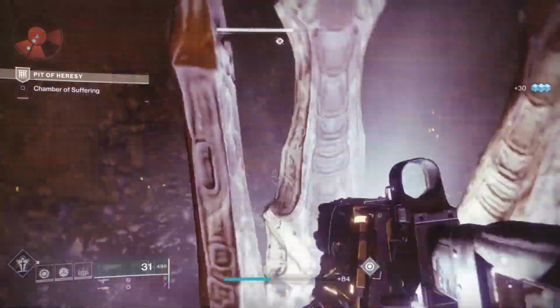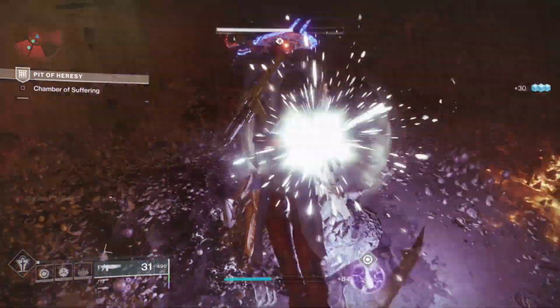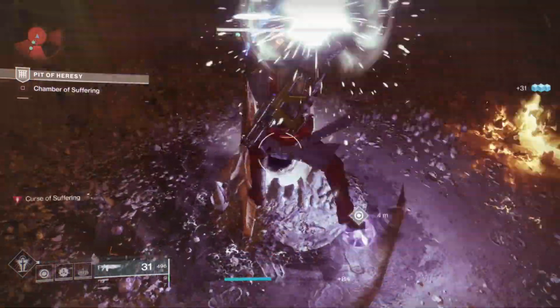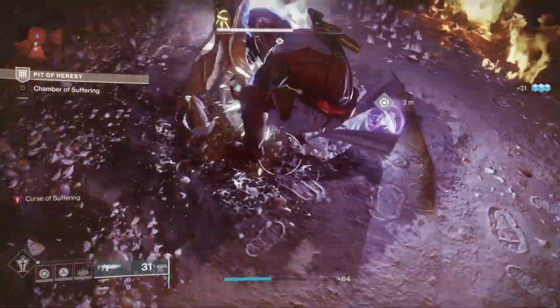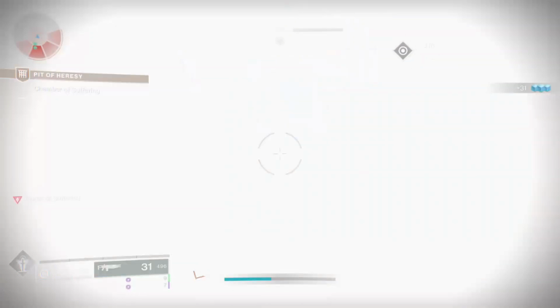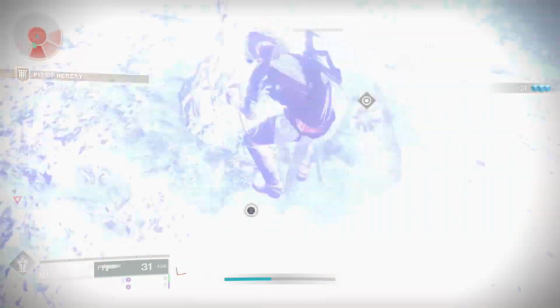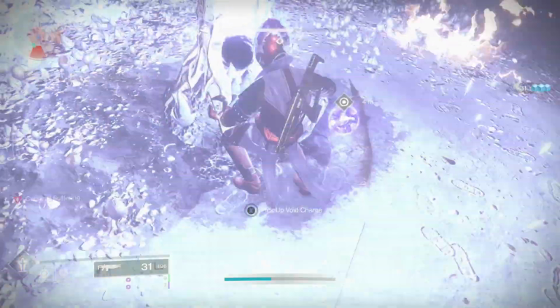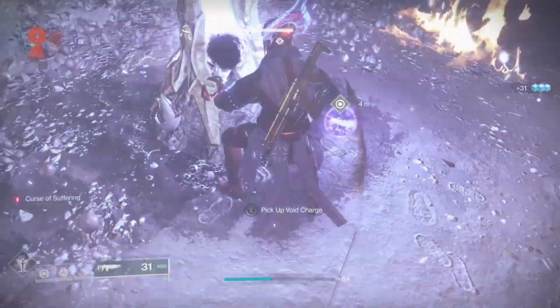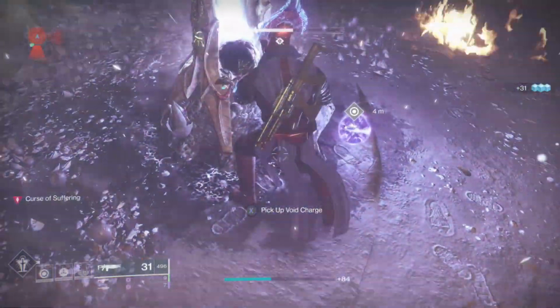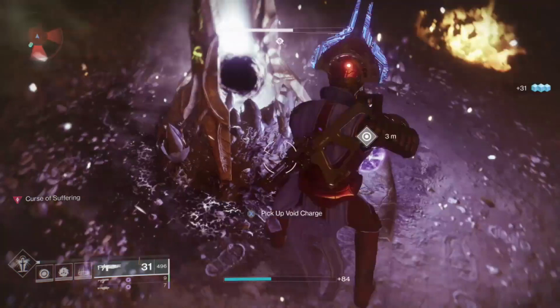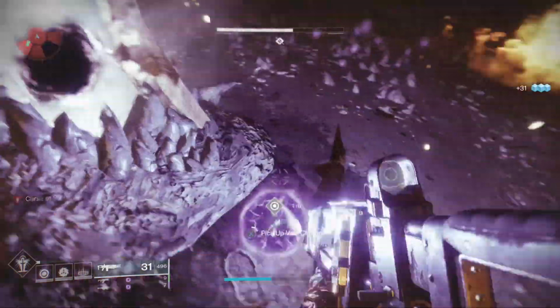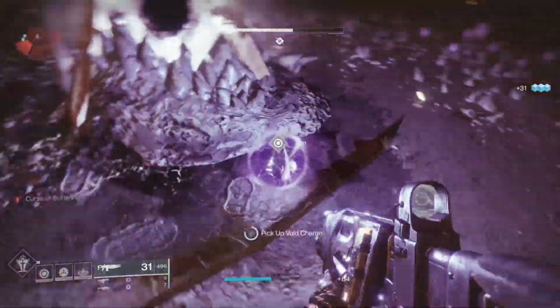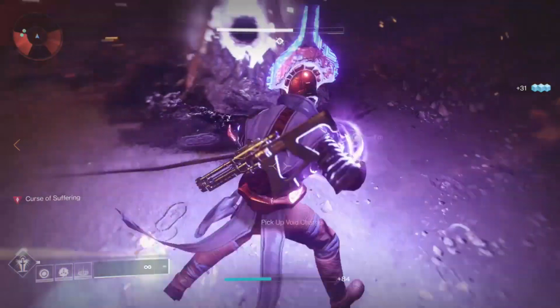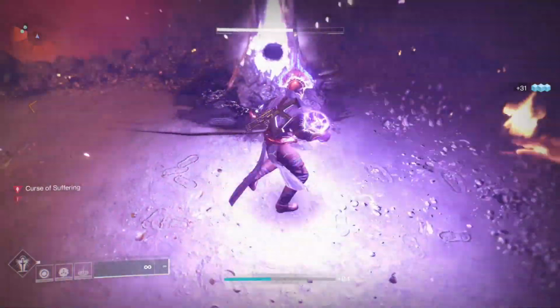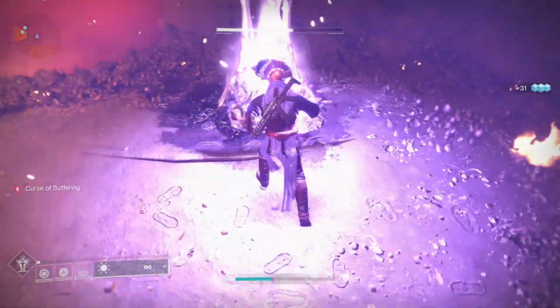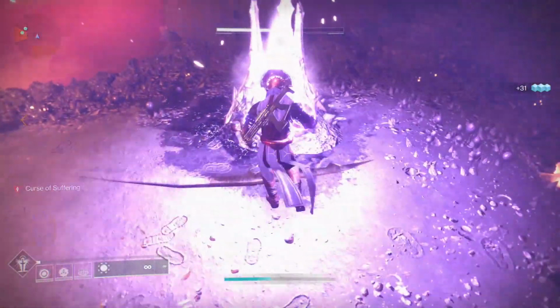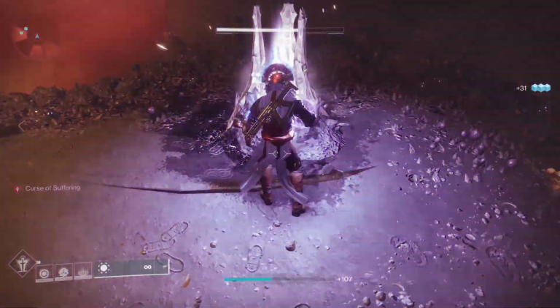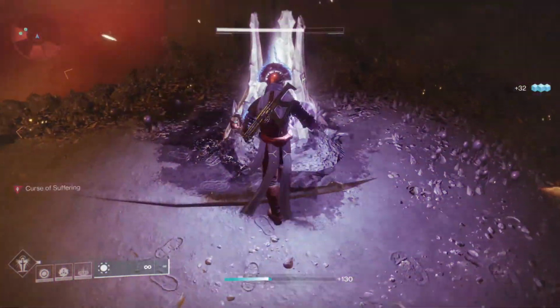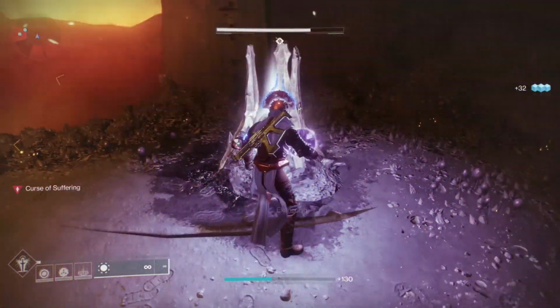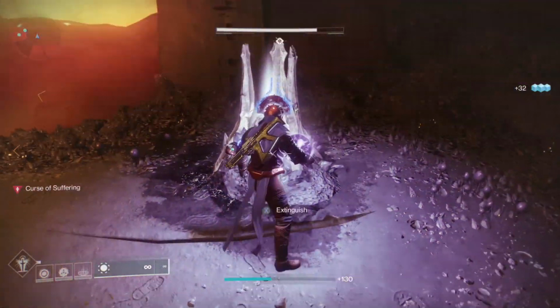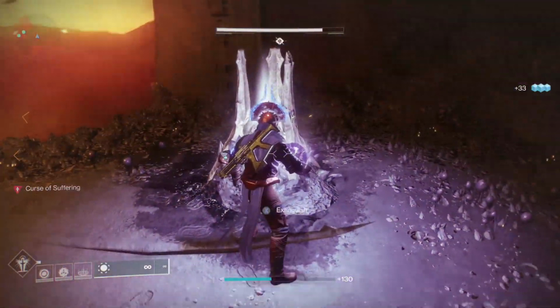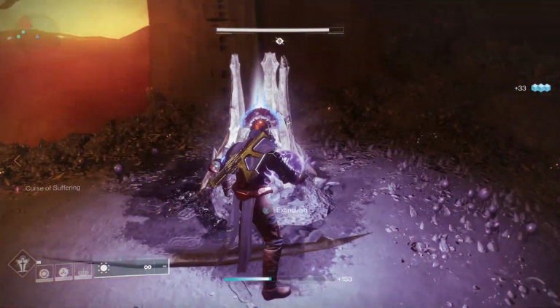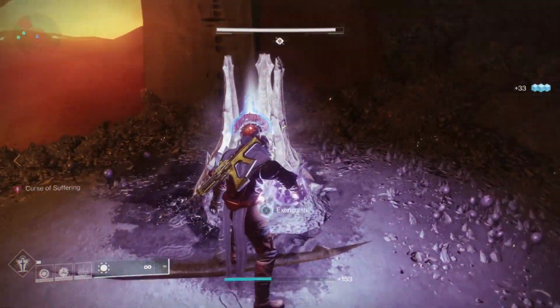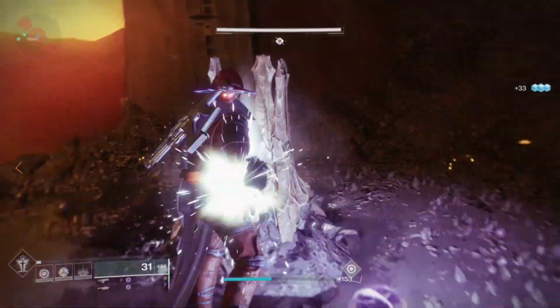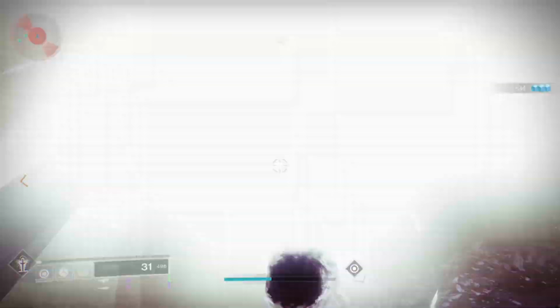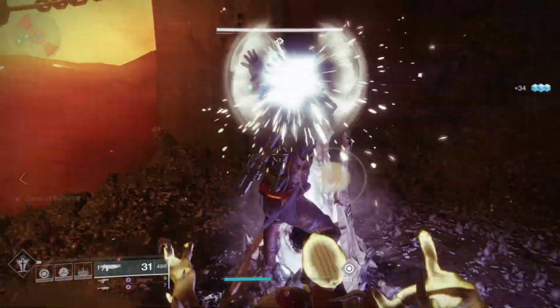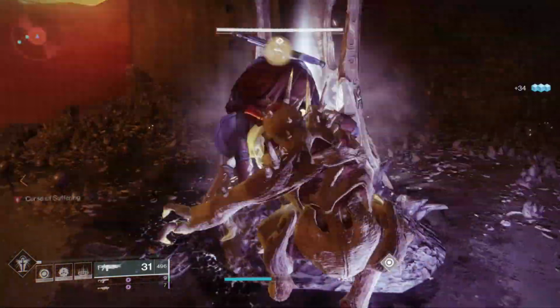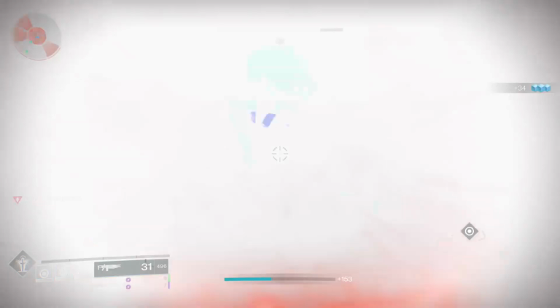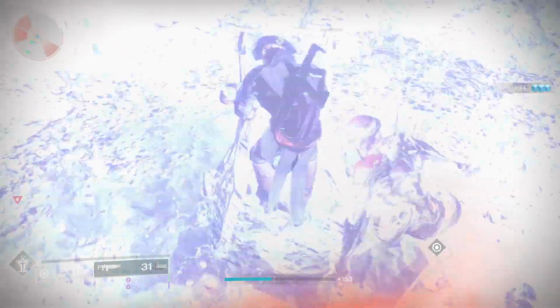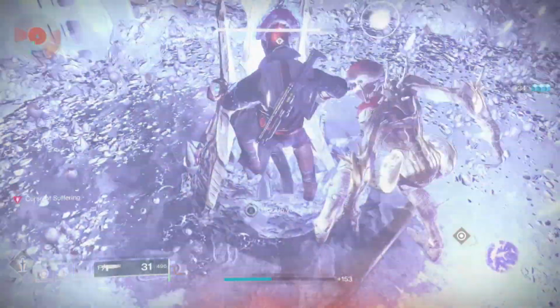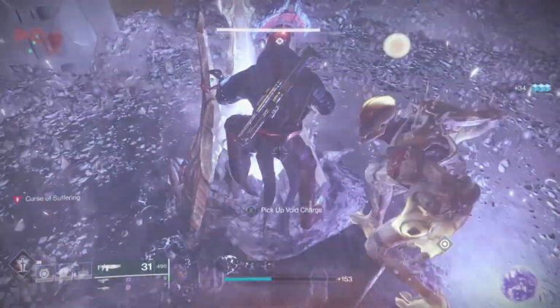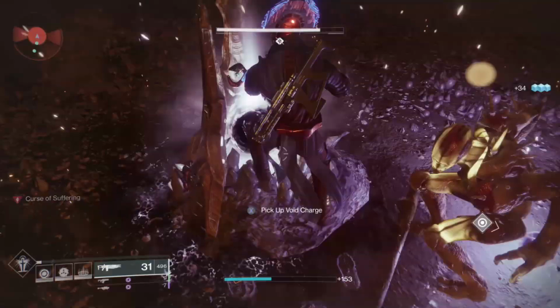You have the orb and you're at the station. You drop the orb first, and then immediately dunk it.